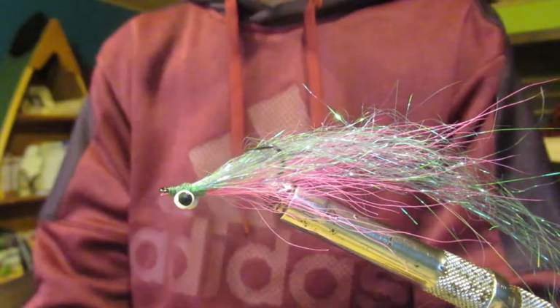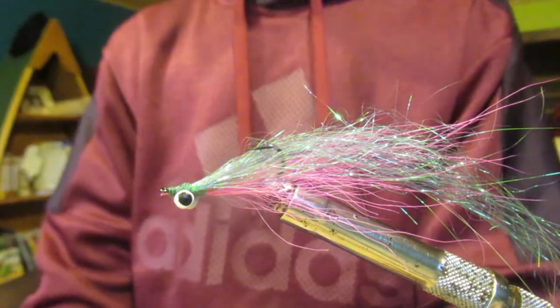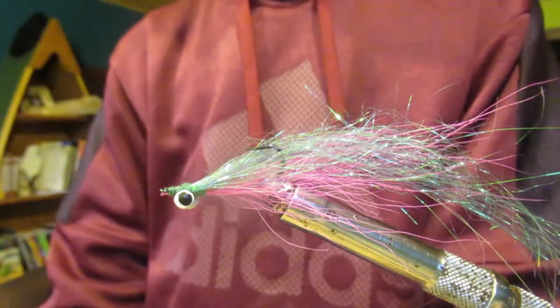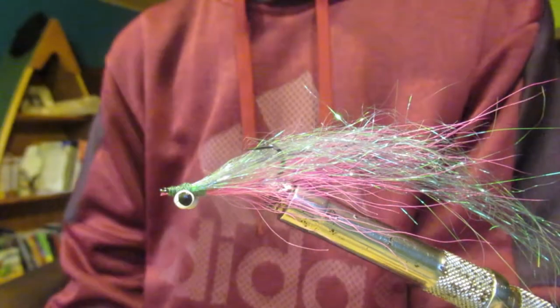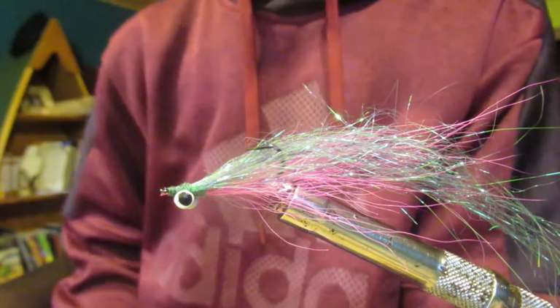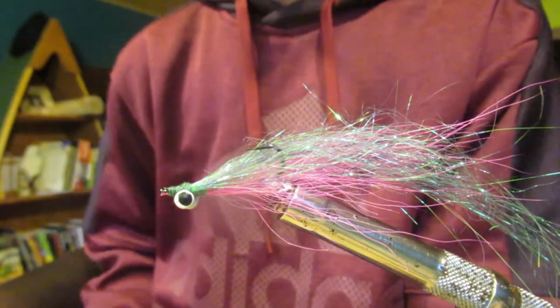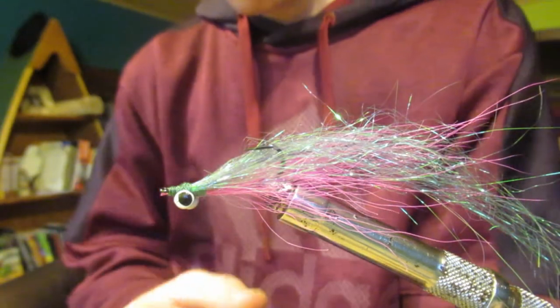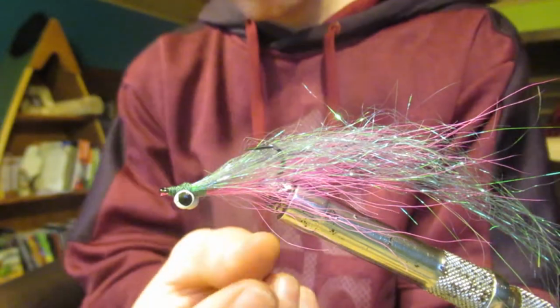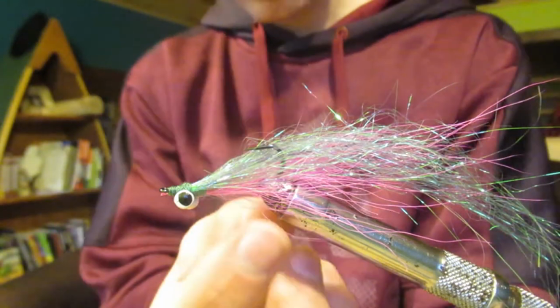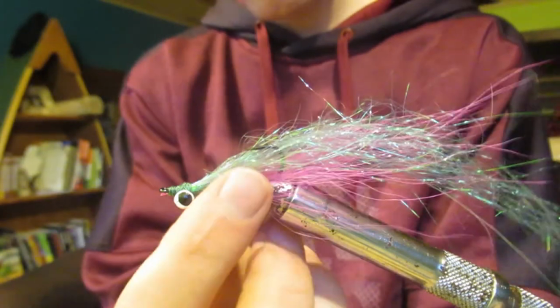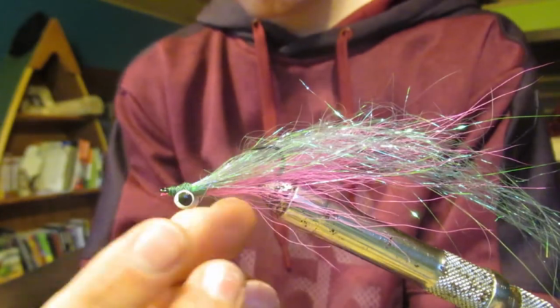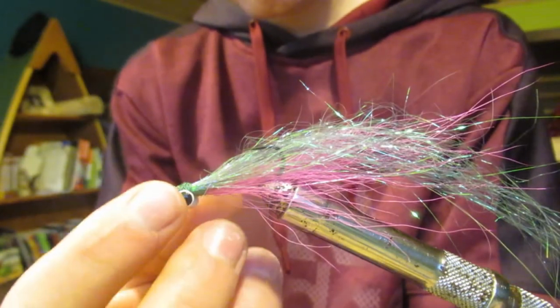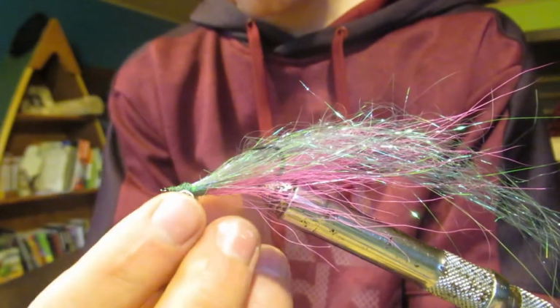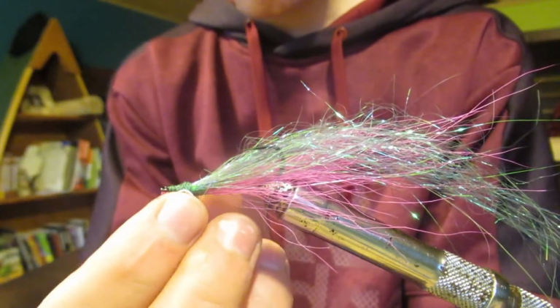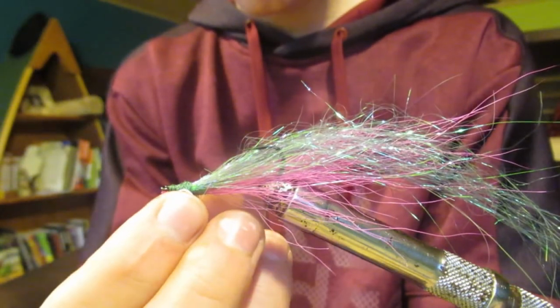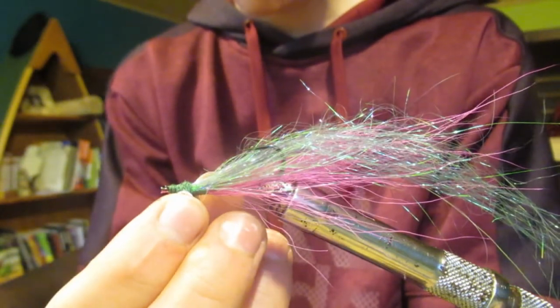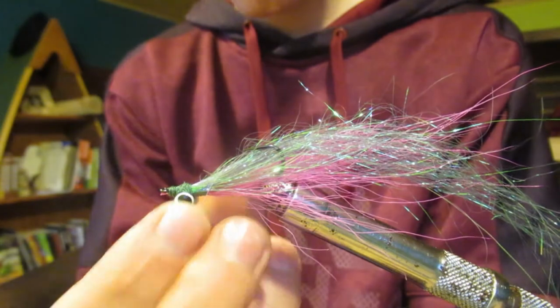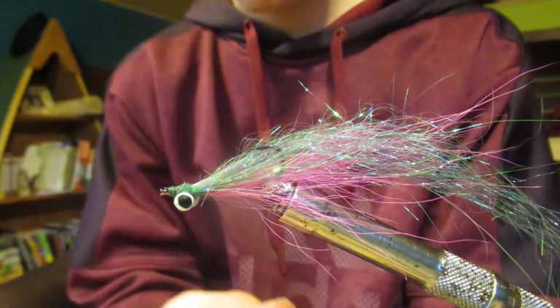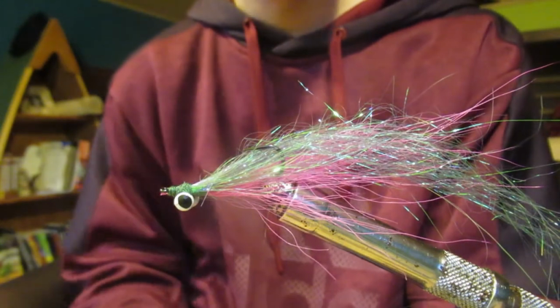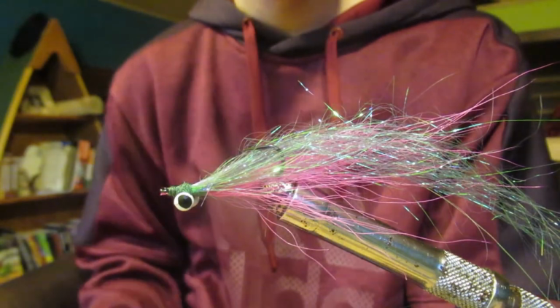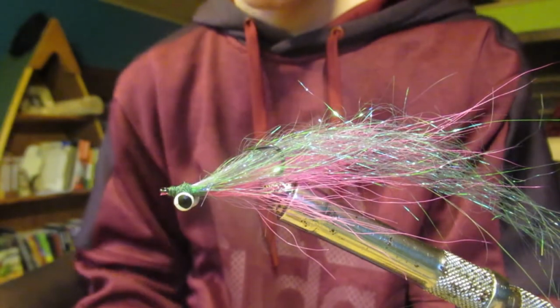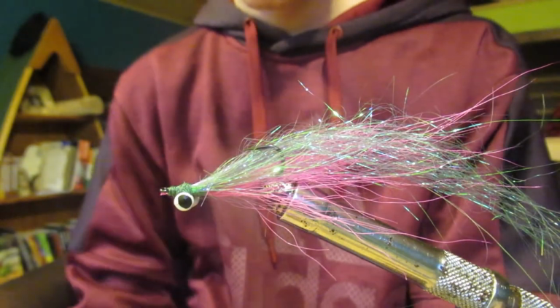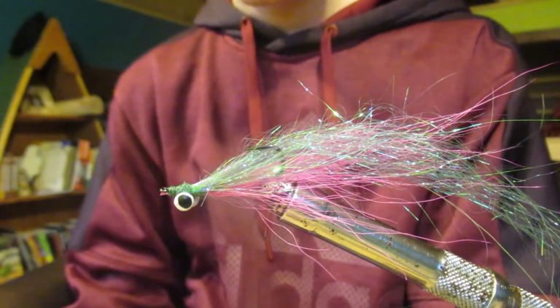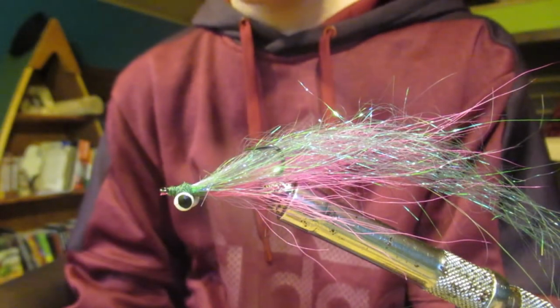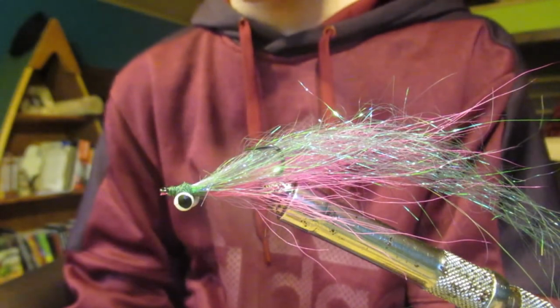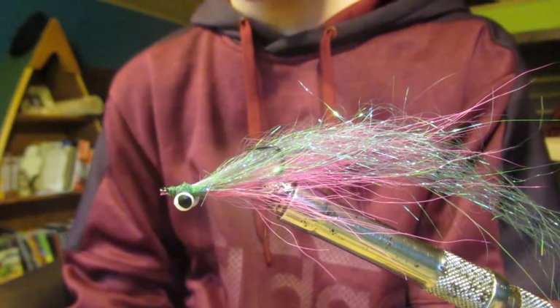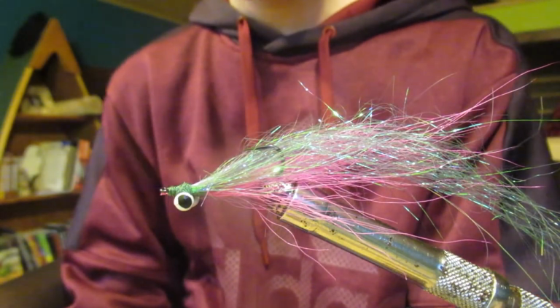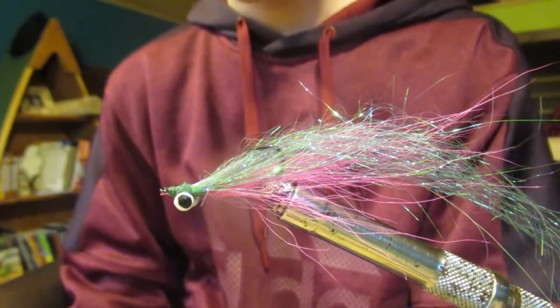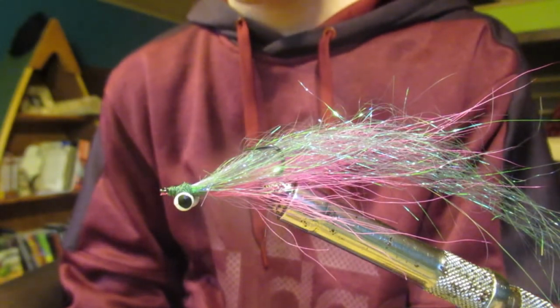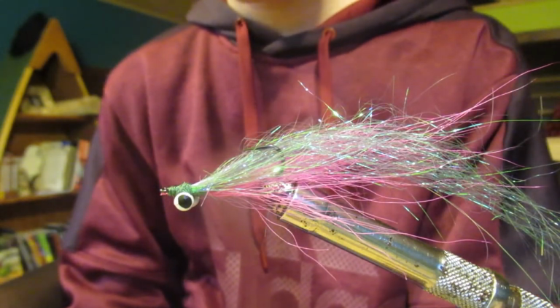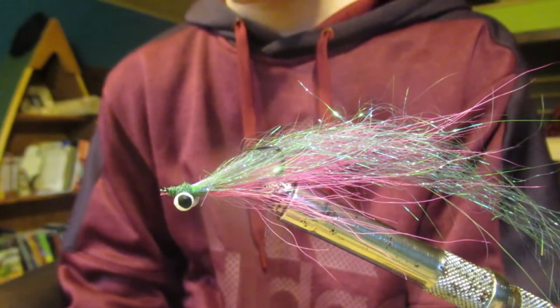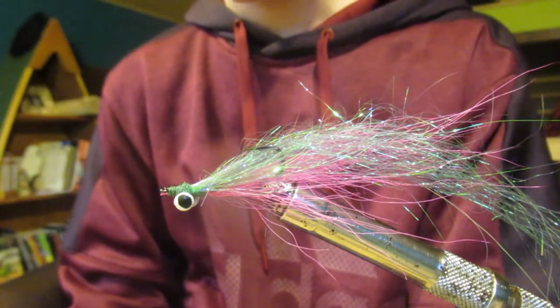And there we have it — that is my version of the Clouser minnow. Please like and subscribe to our channel.